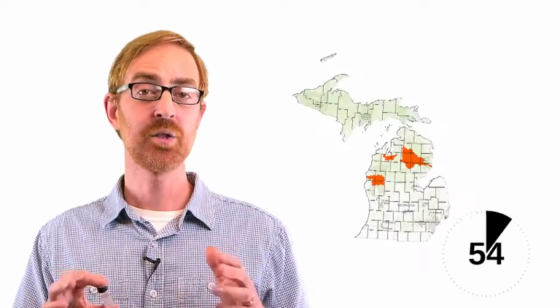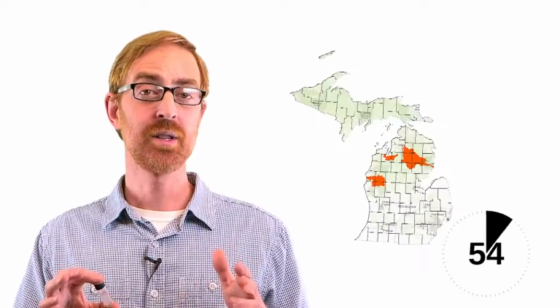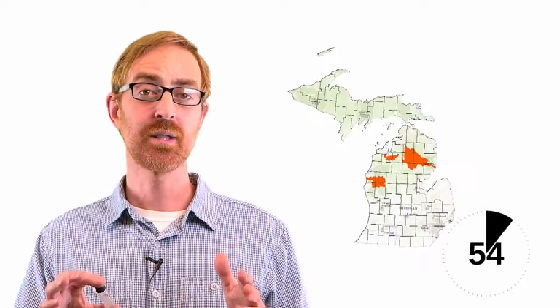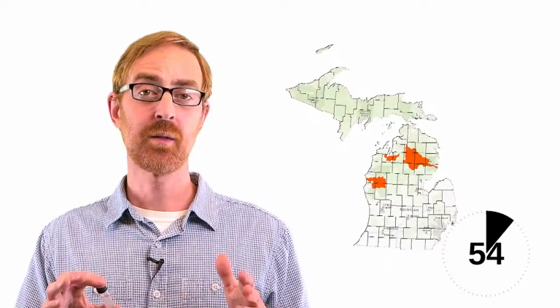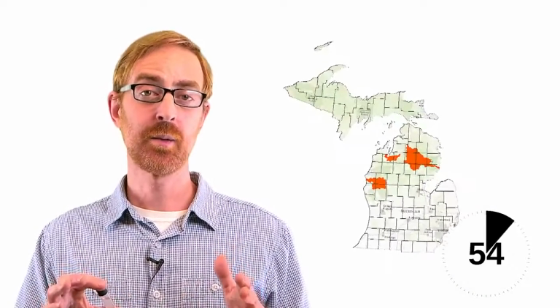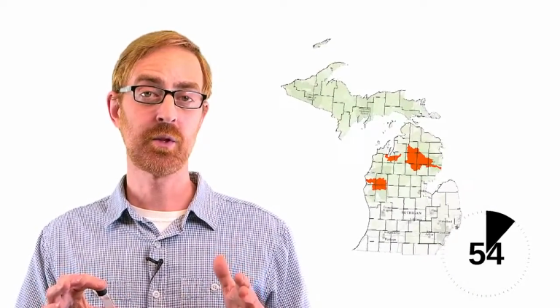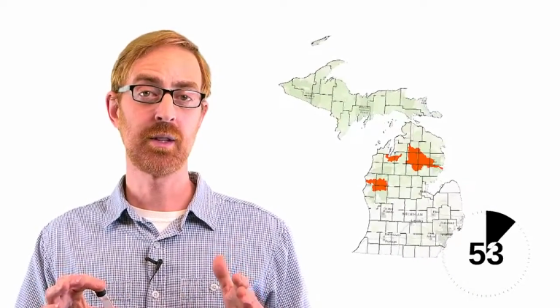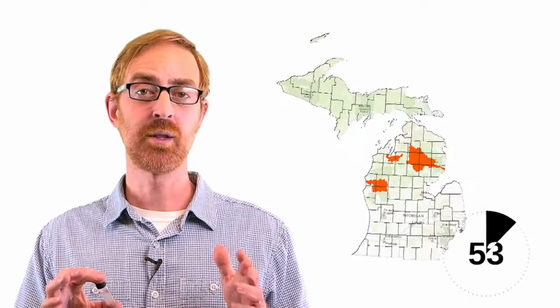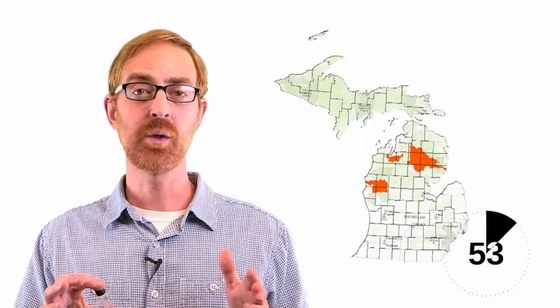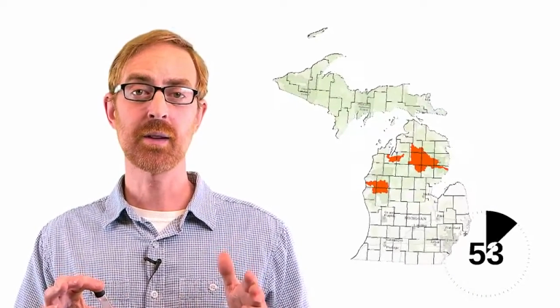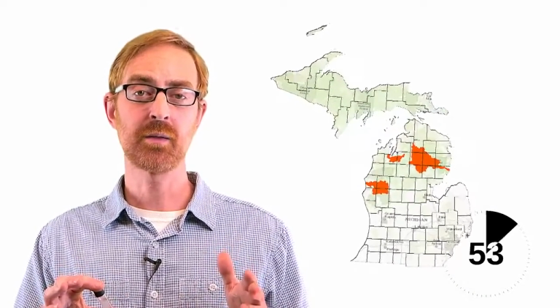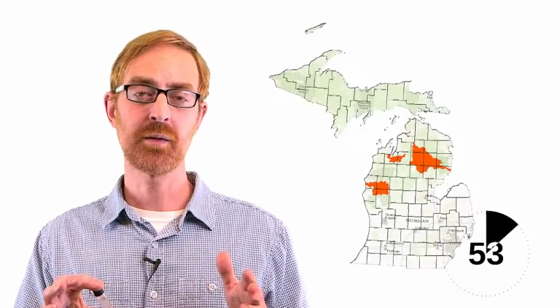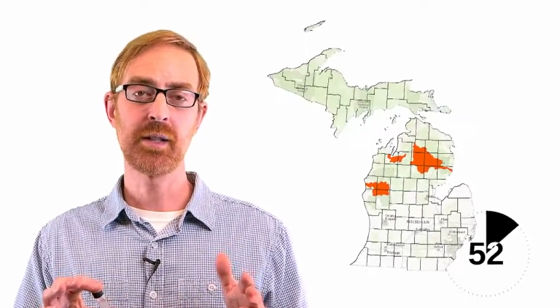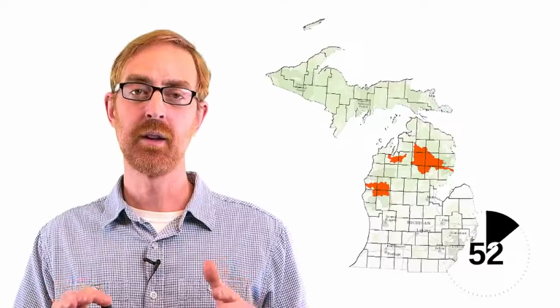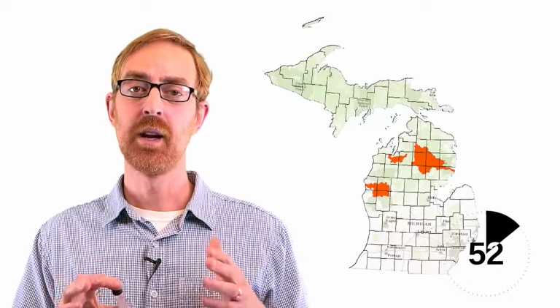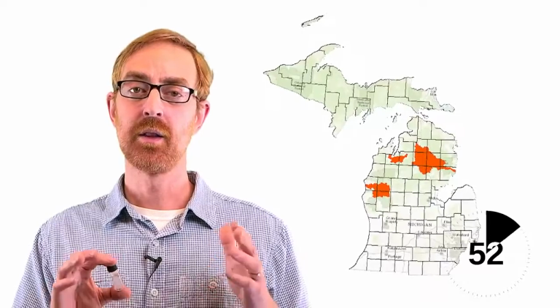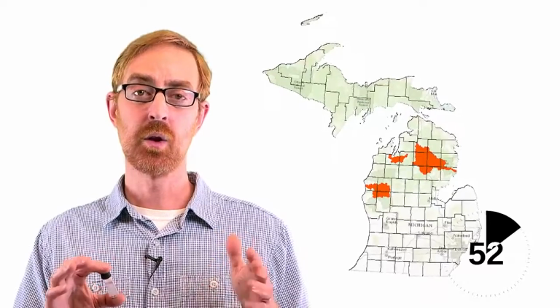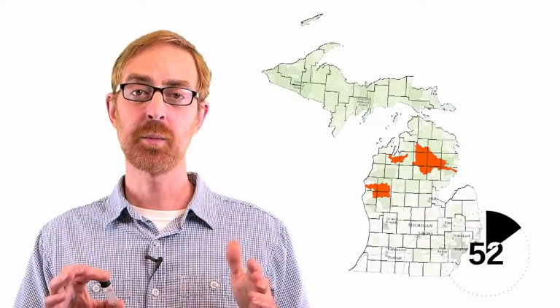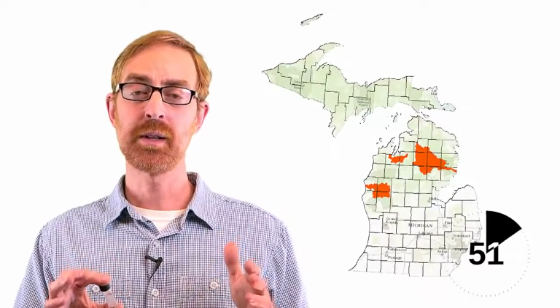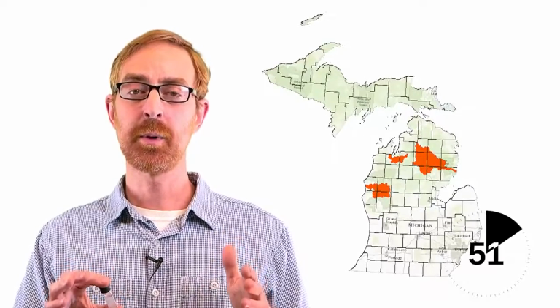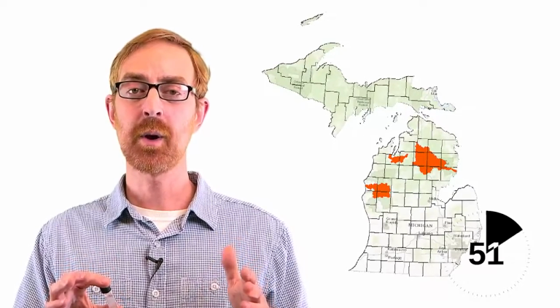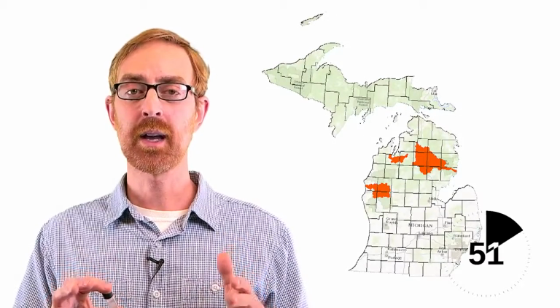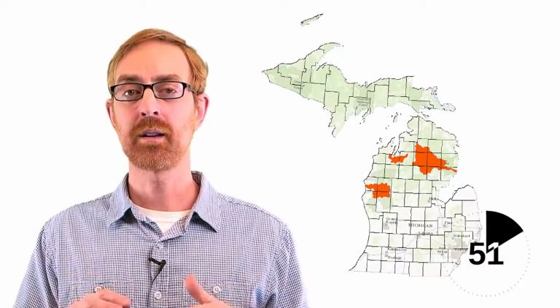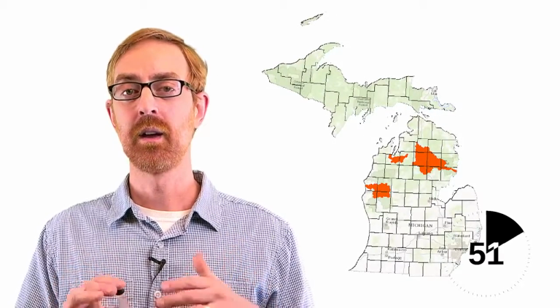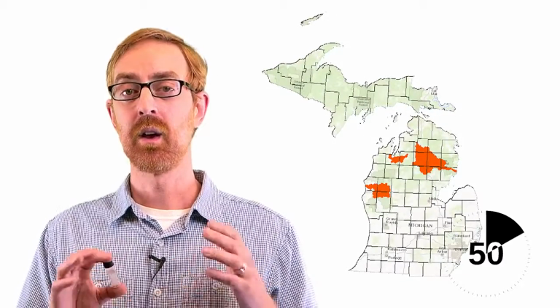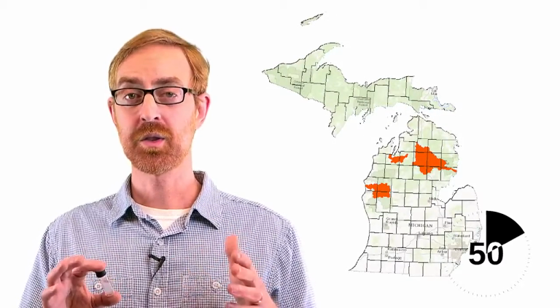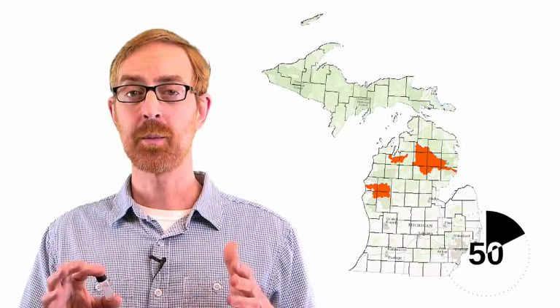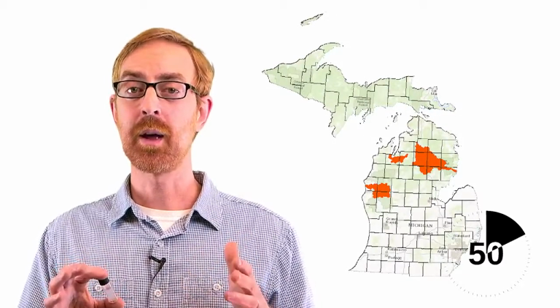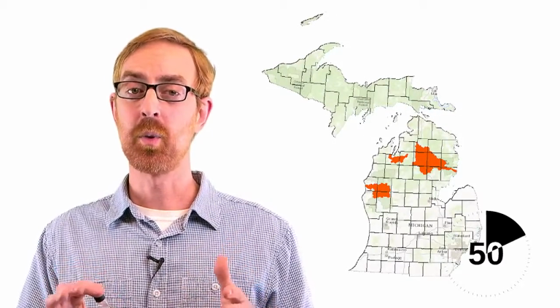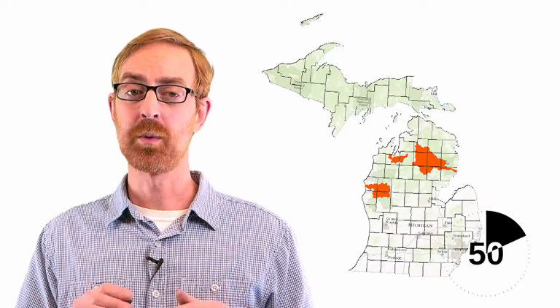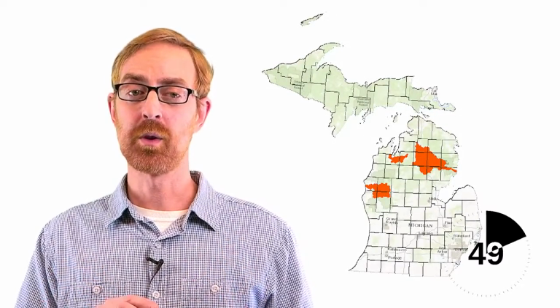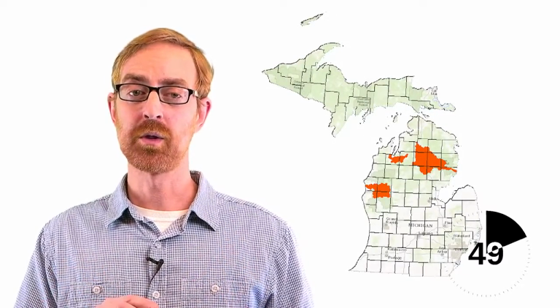Initially discovered in Michigan in 2015, they're known to be in the Pere Marquette, Au Sable, and Boardman Rivers.